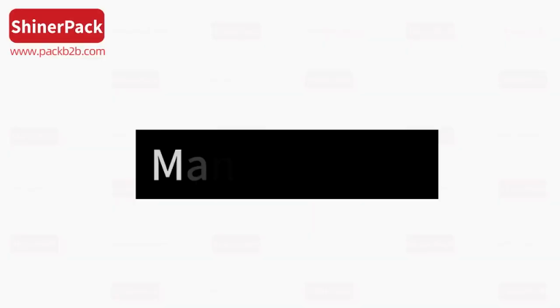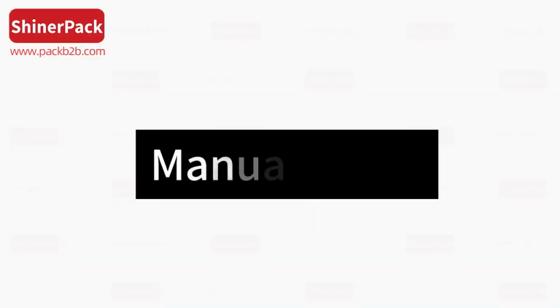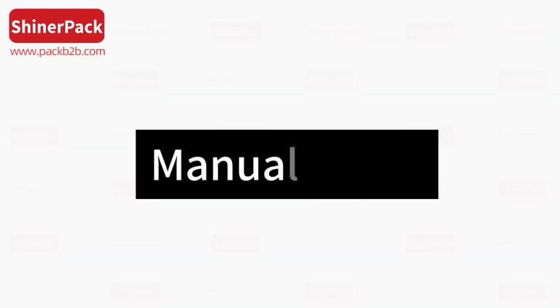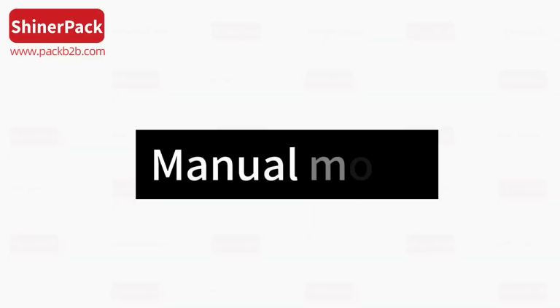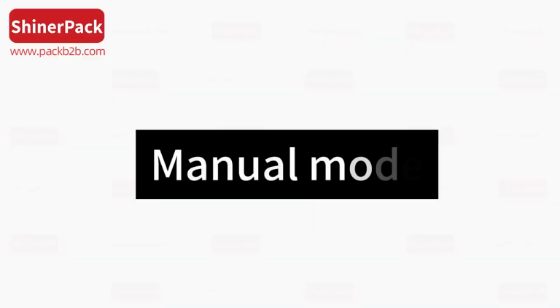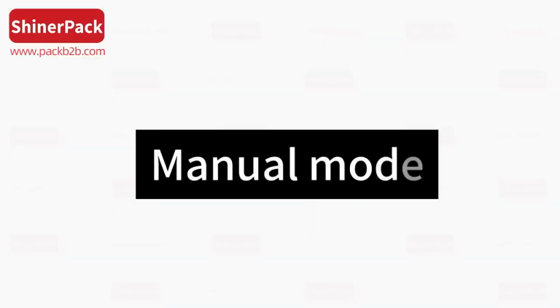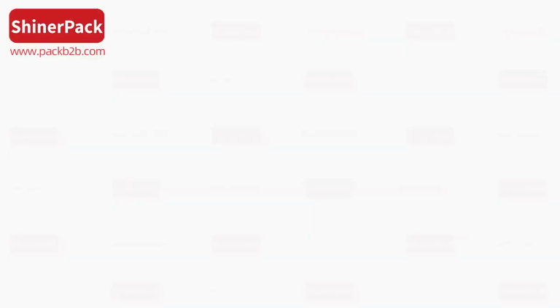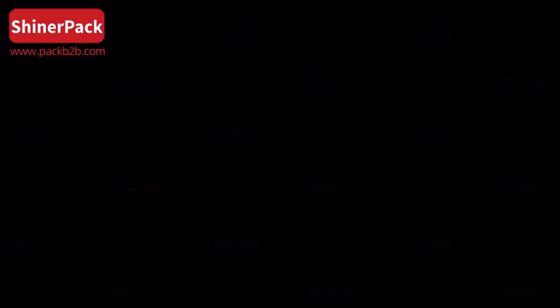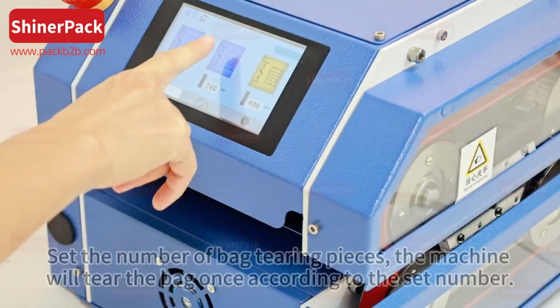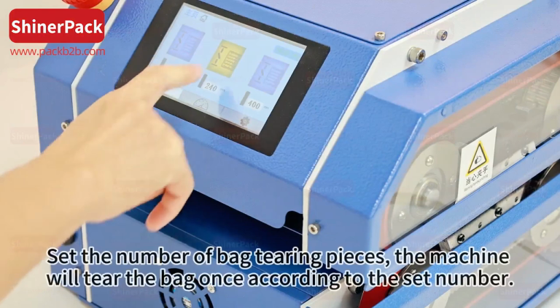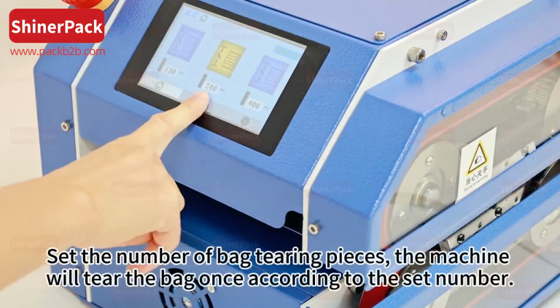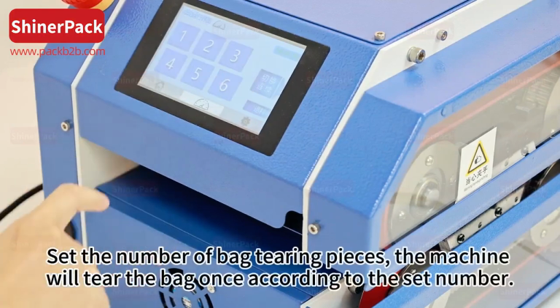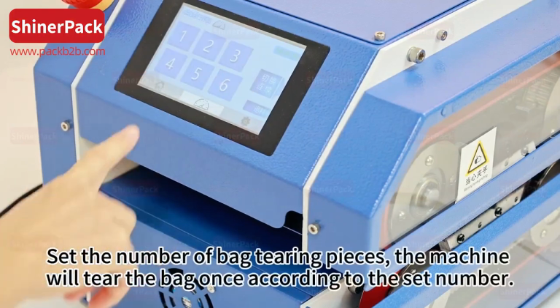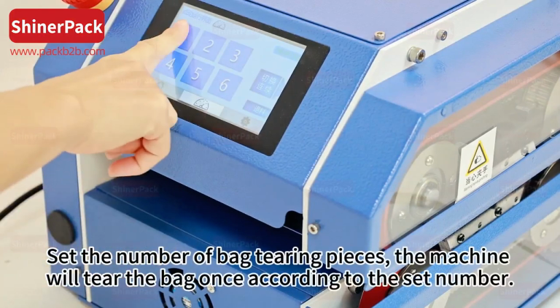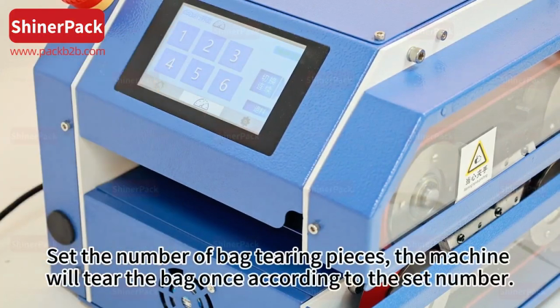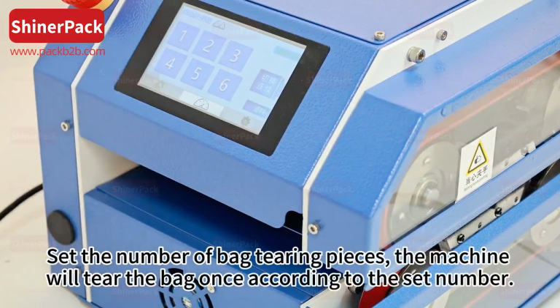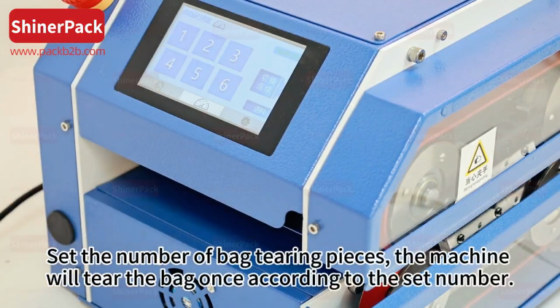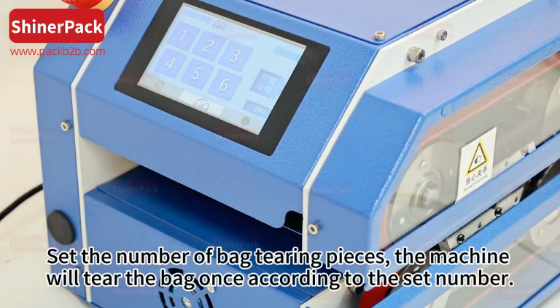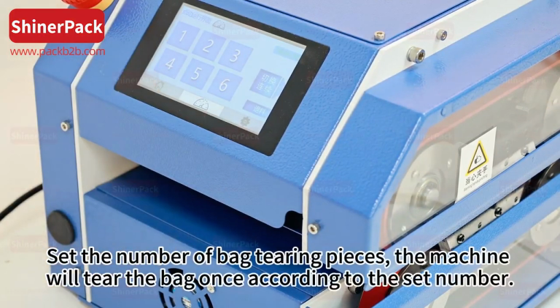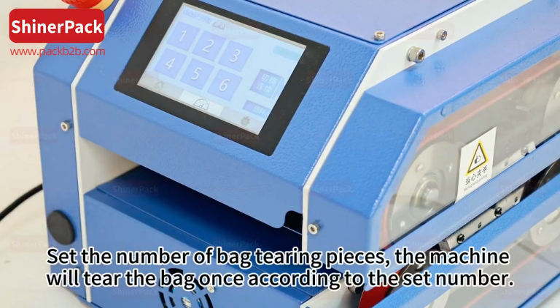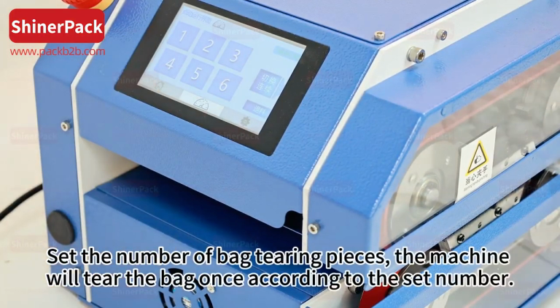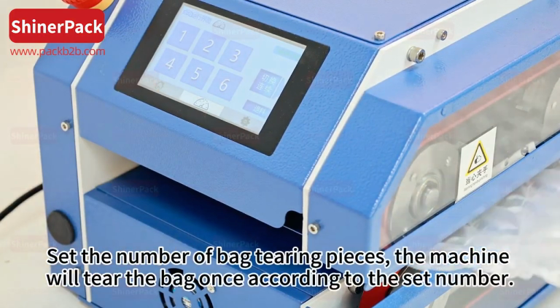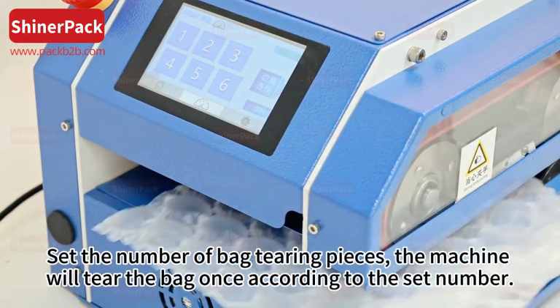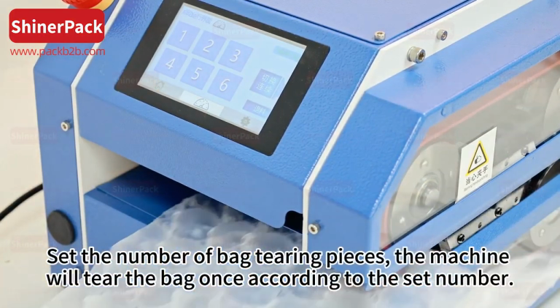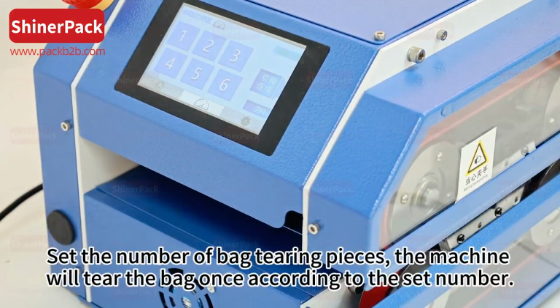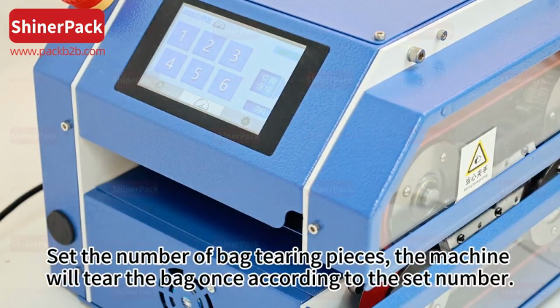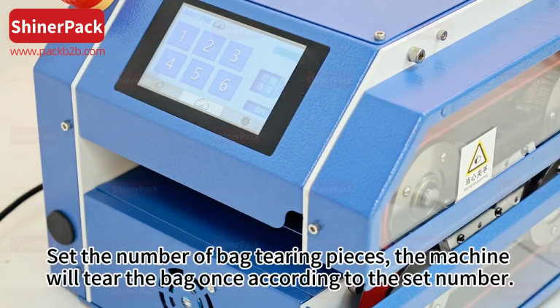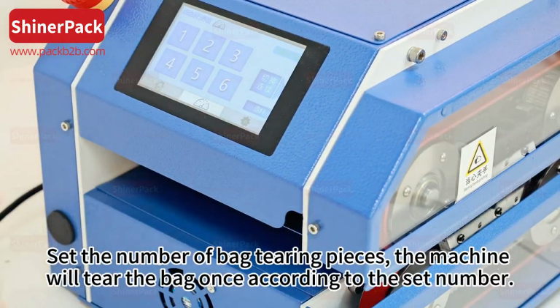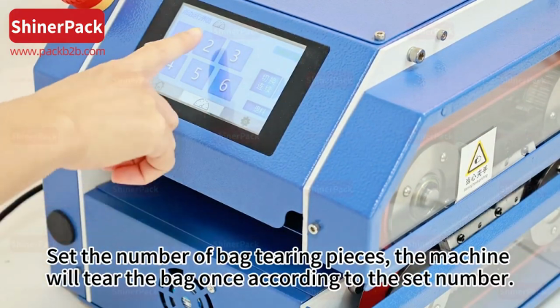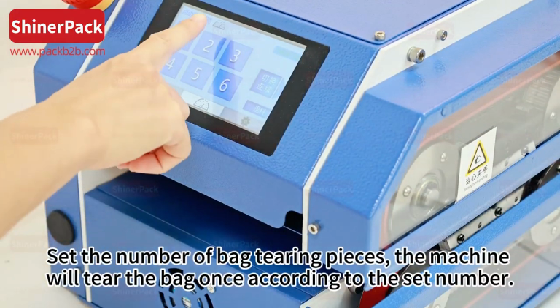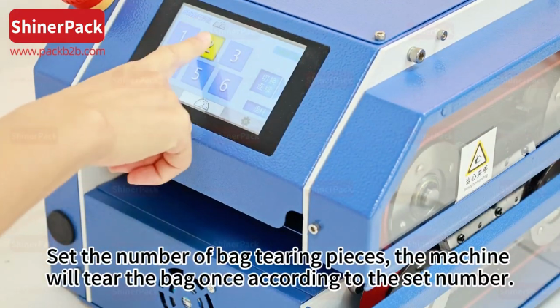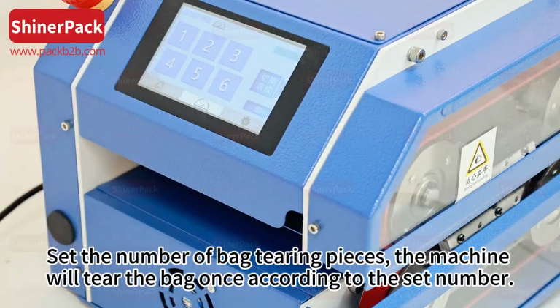In manual mode, set the number of bag tearing pieces and the machine will tear the bag once according to the set number.